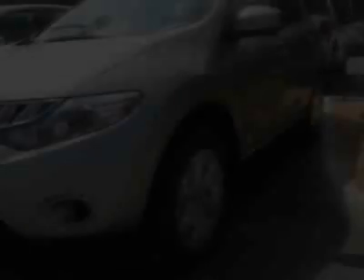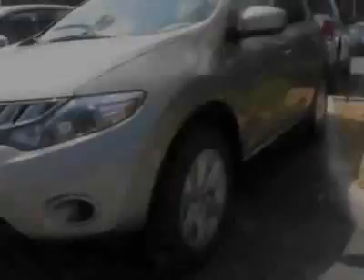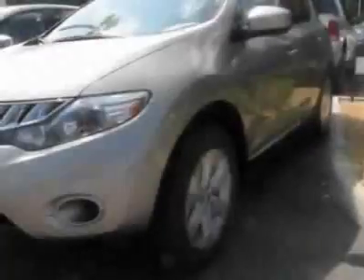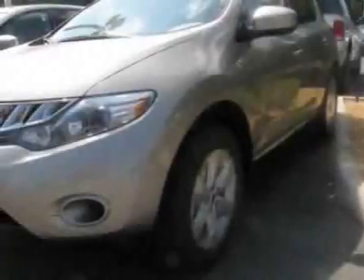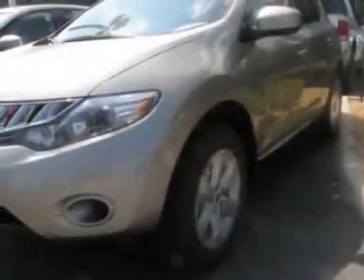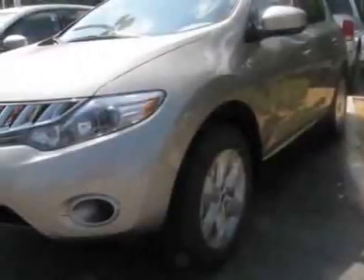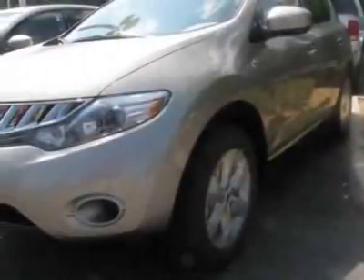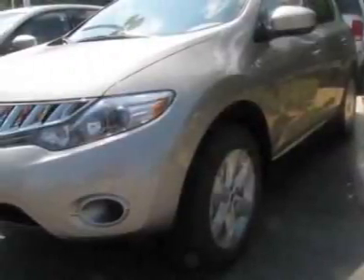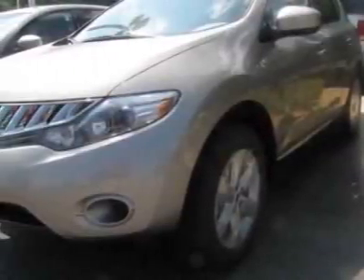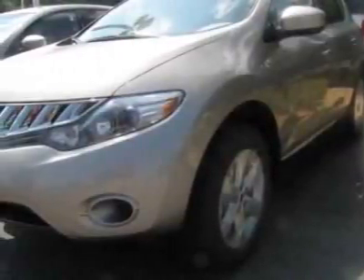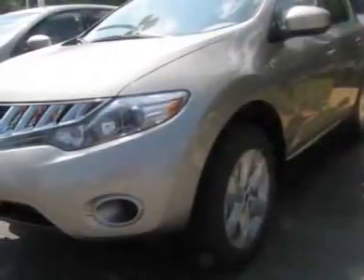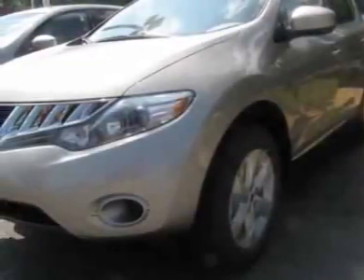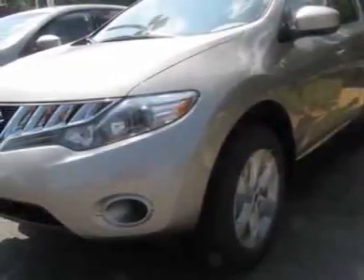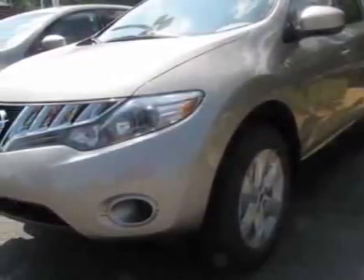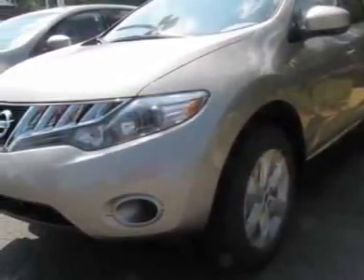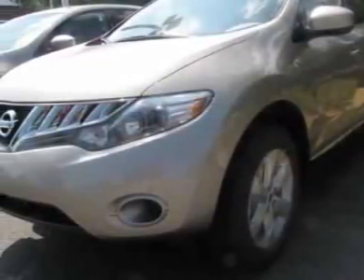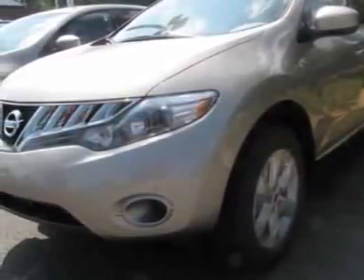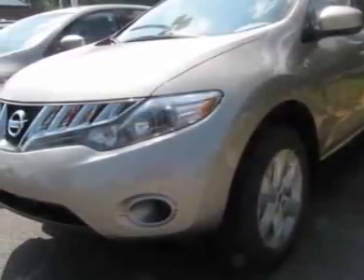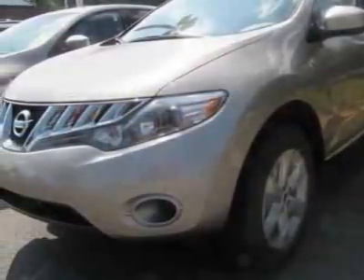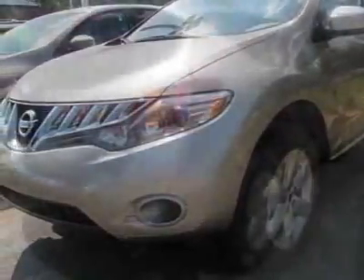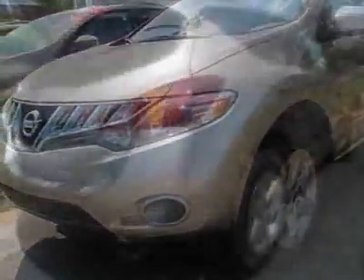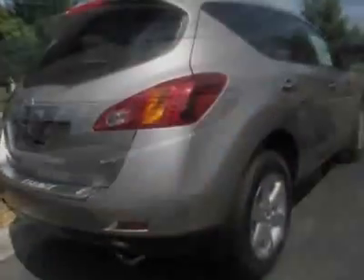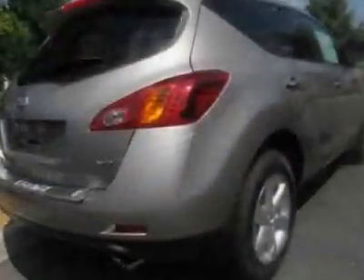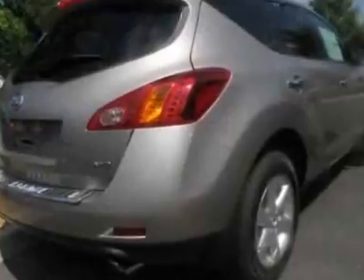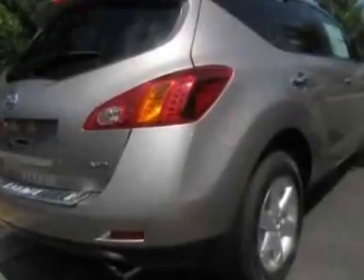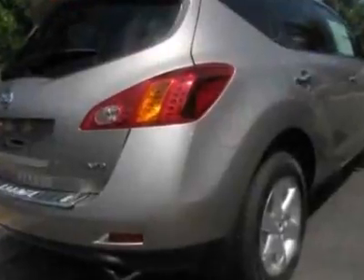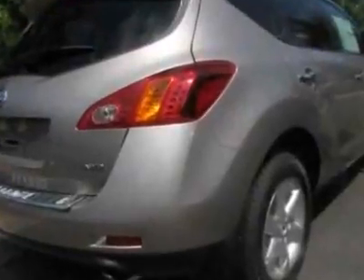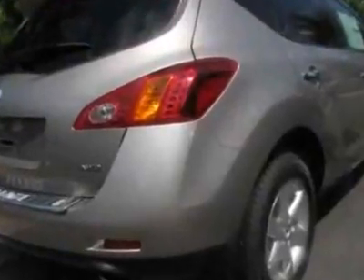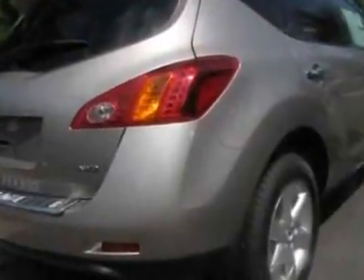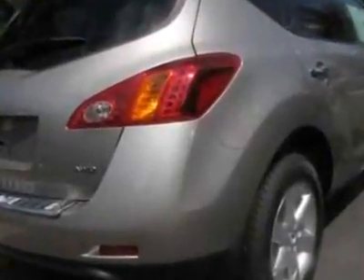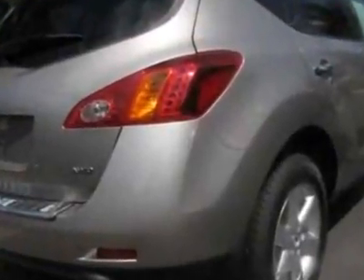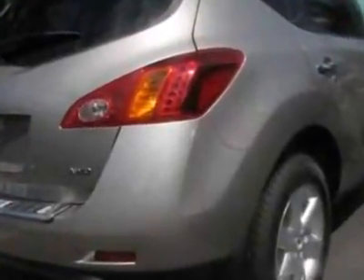Take a look at this new 2010 Nissan Murano. For your protection, this vehicle has a full factory warranty.